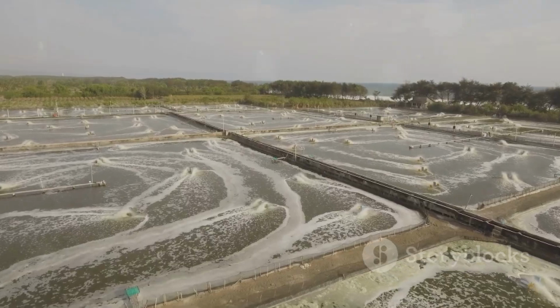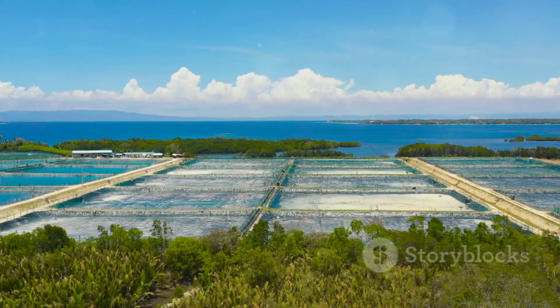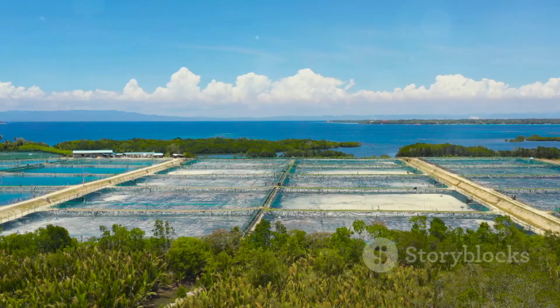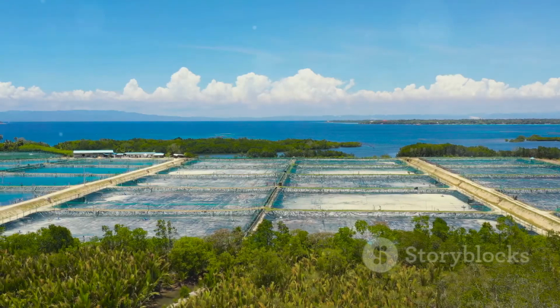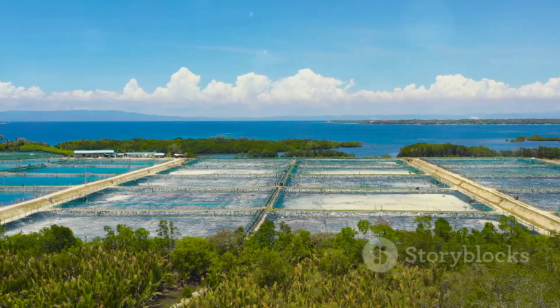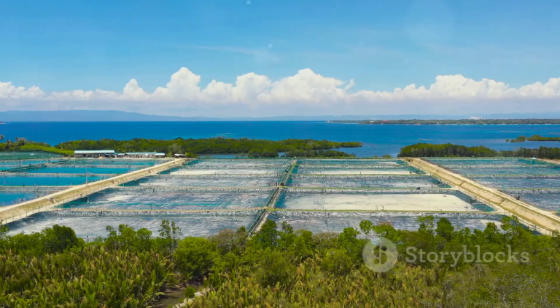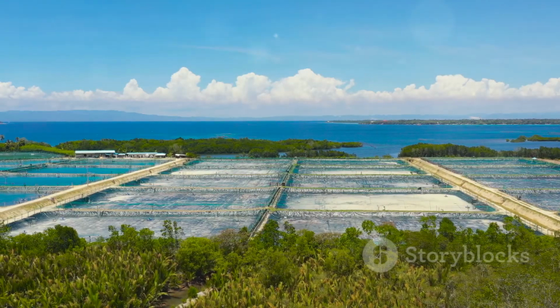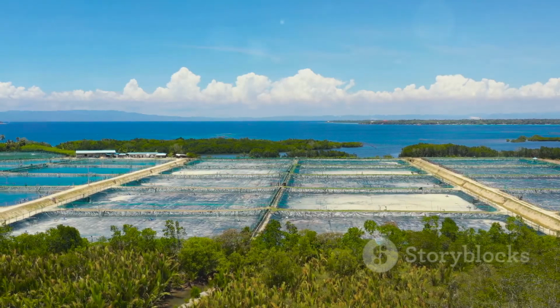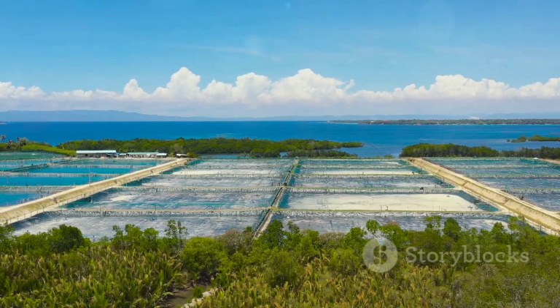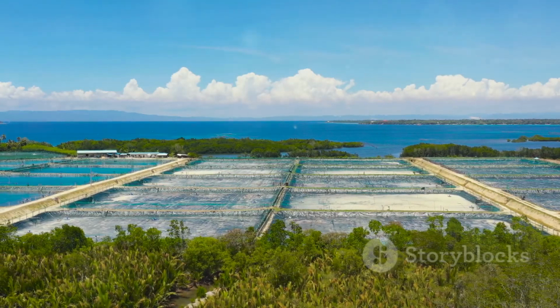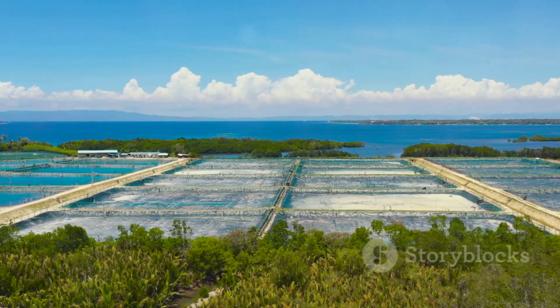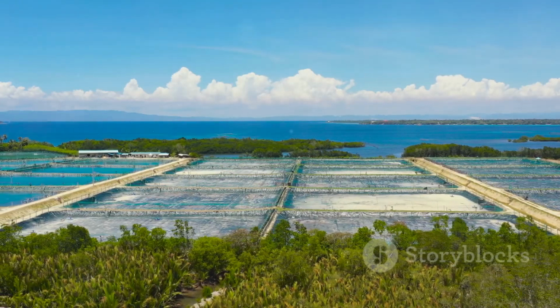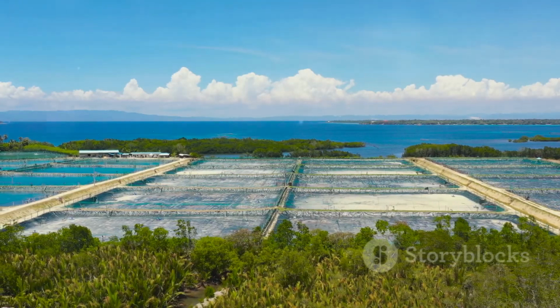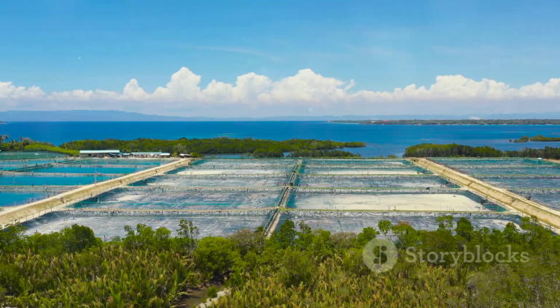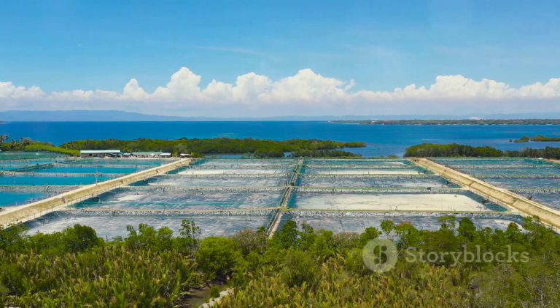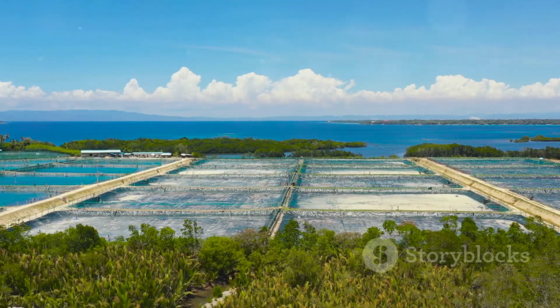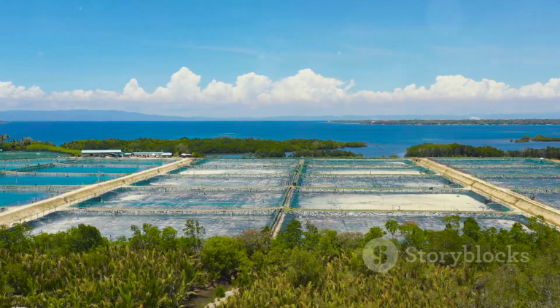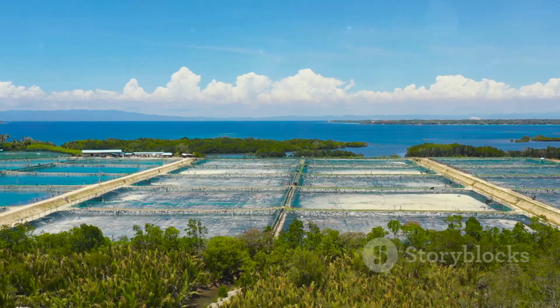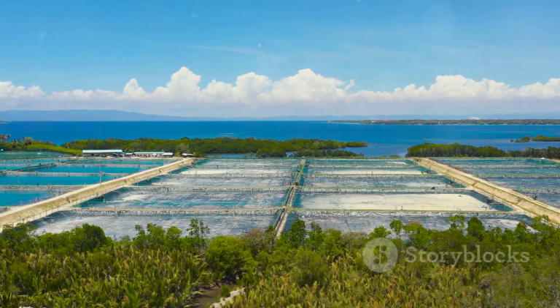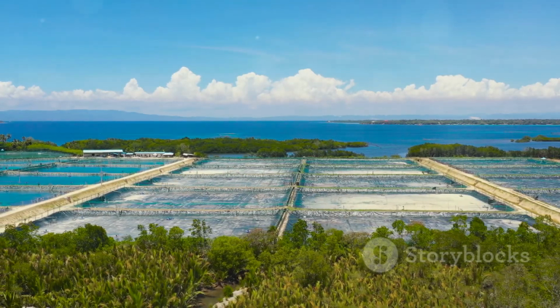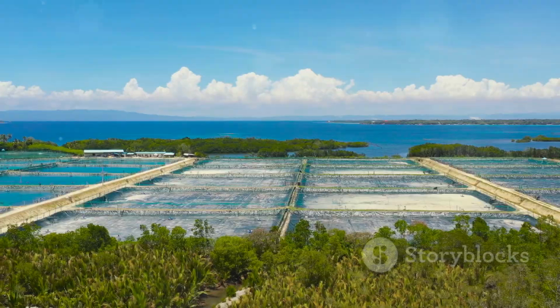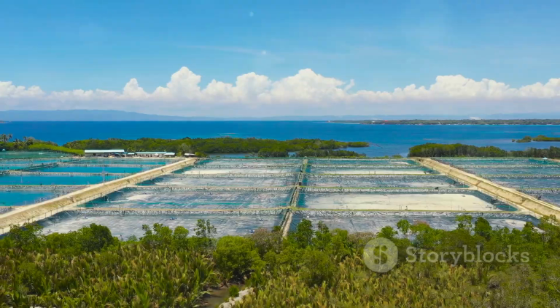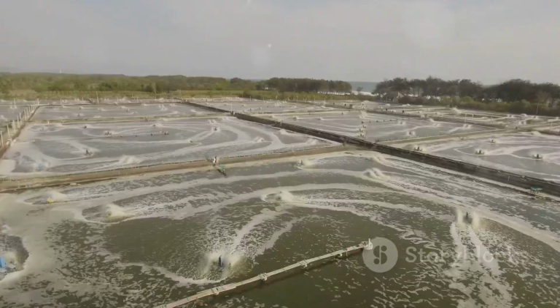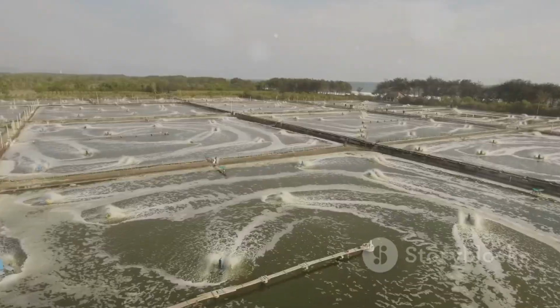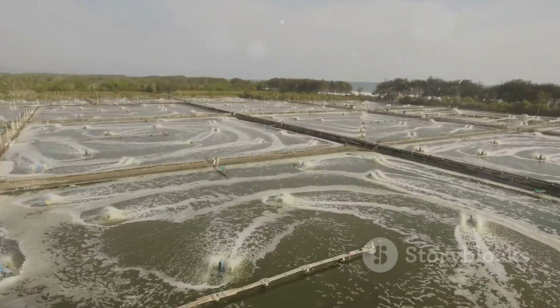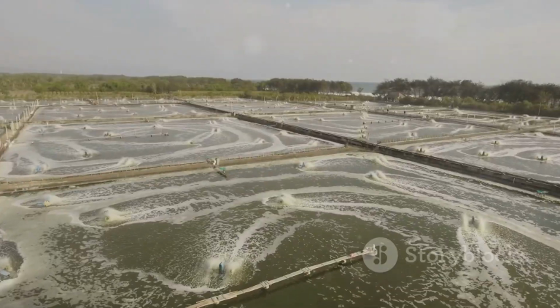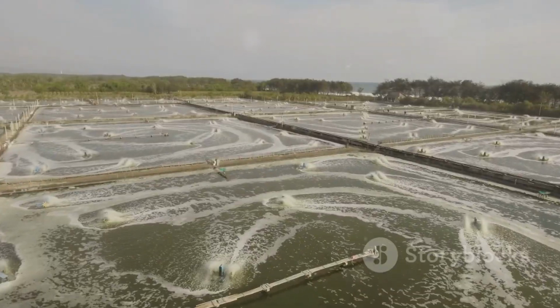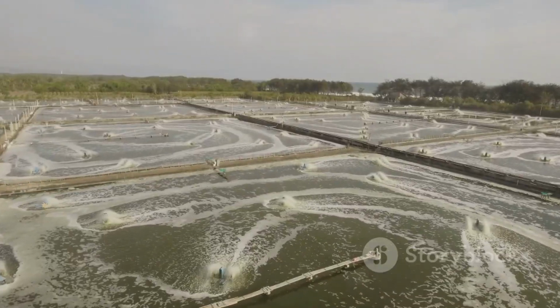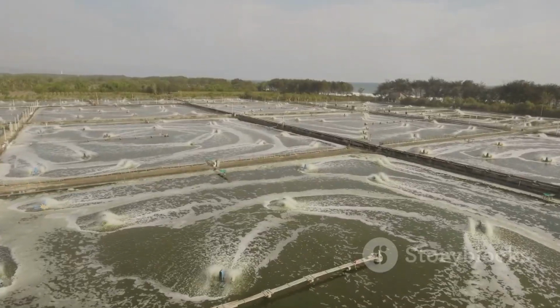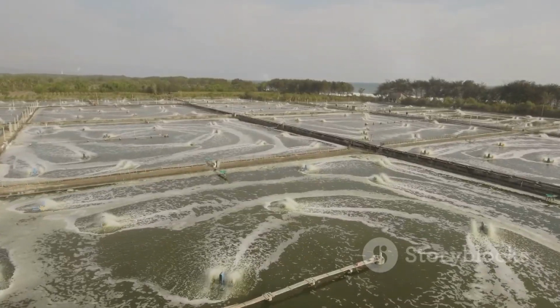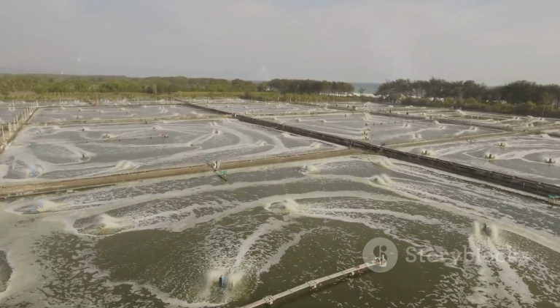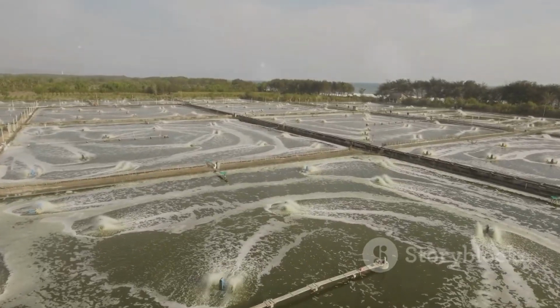So next time you enjoy a delicious shrimp dish, remember the amazing journey from farm to fork. Shrimp farming is truly revolutionizing seafood.